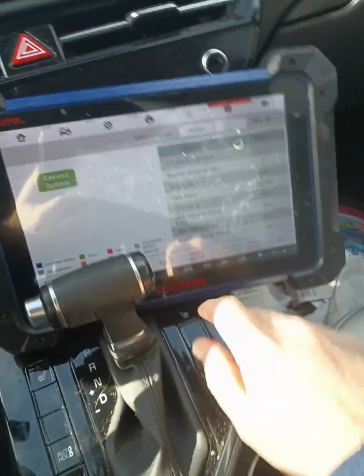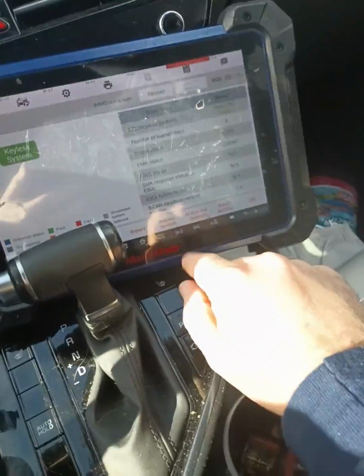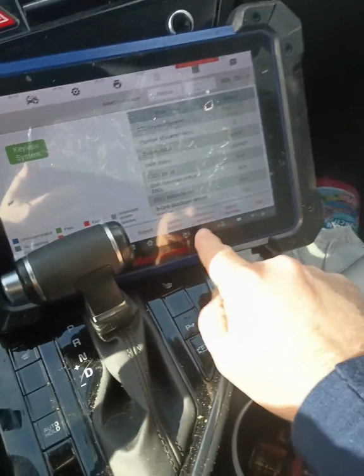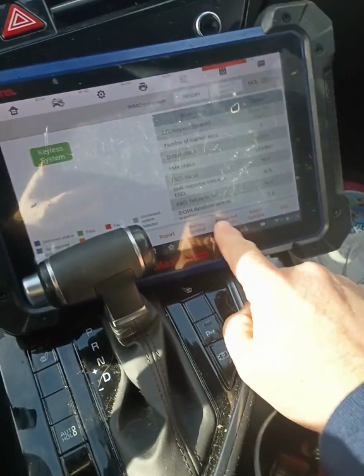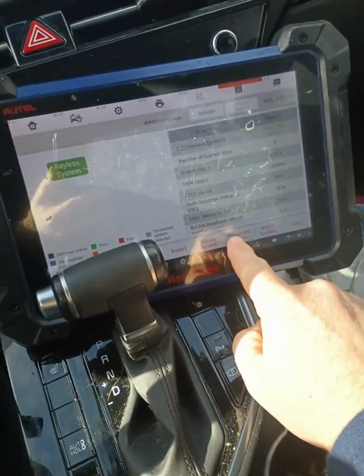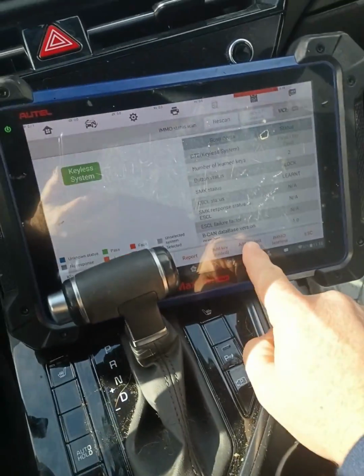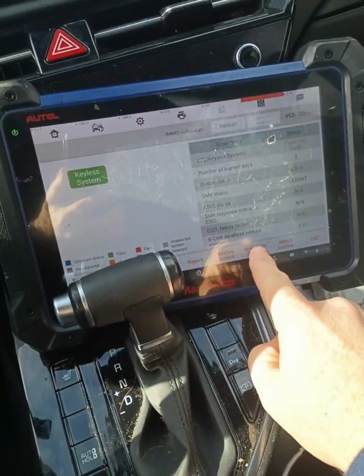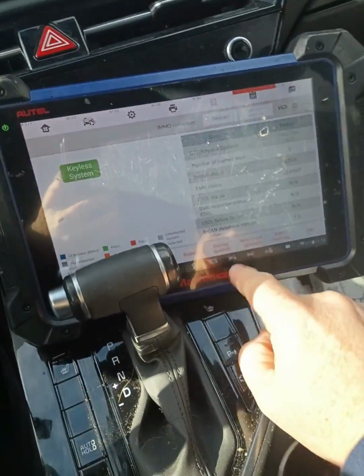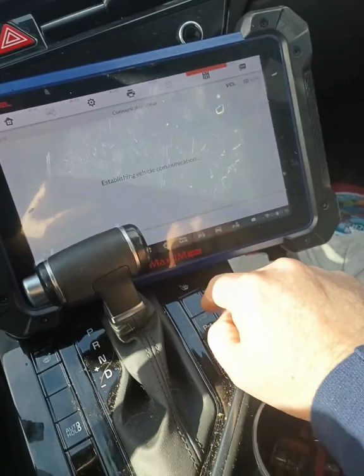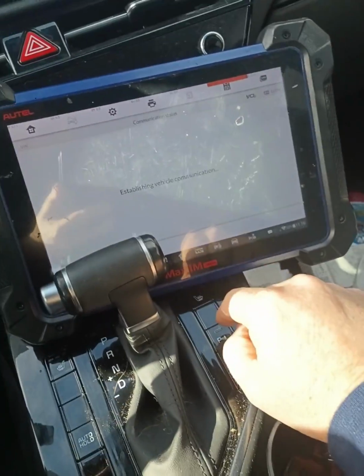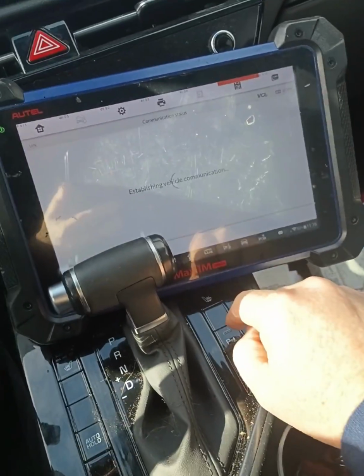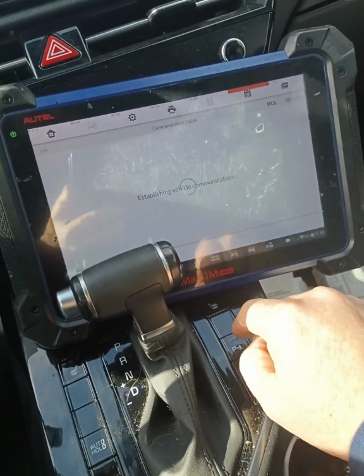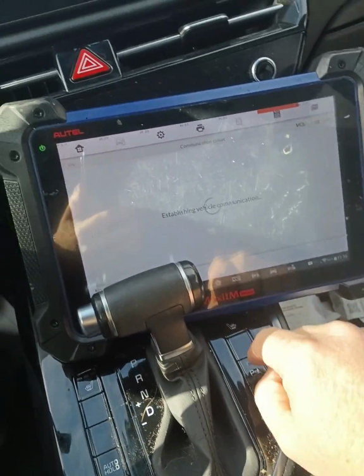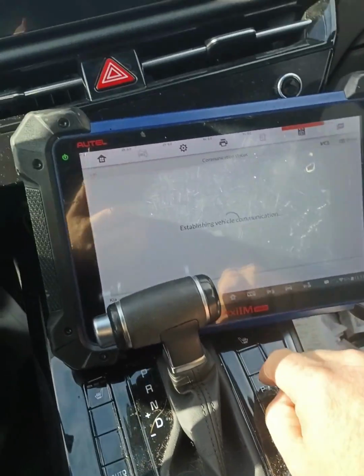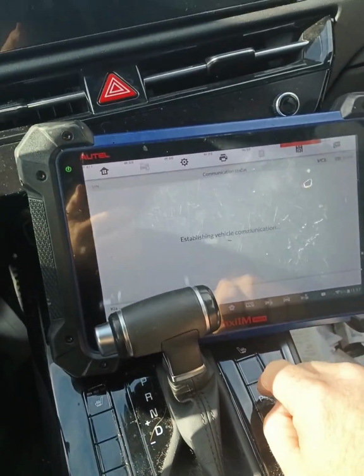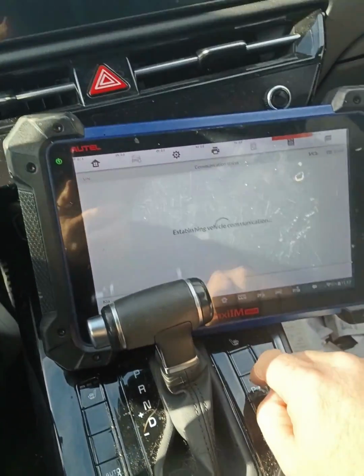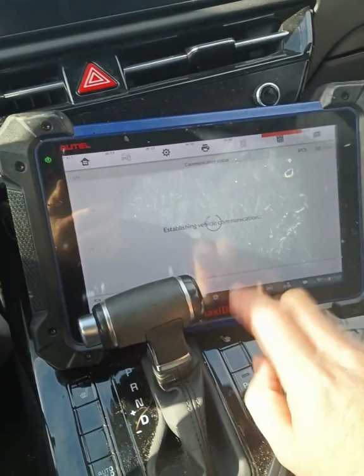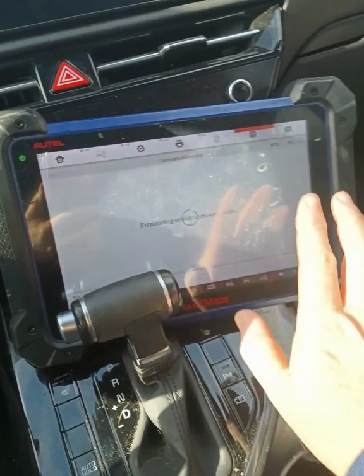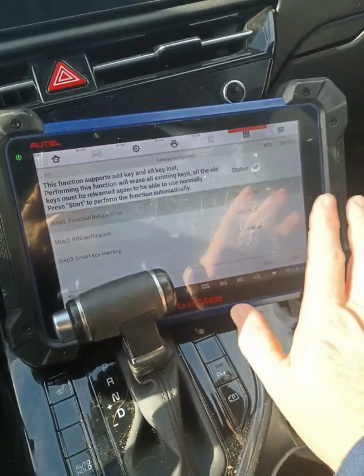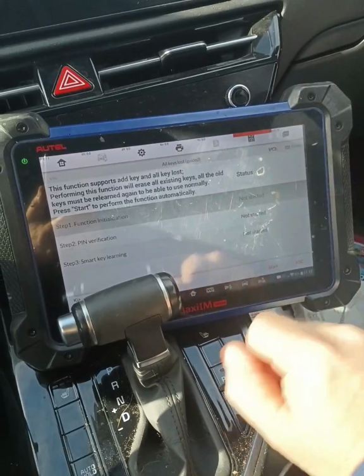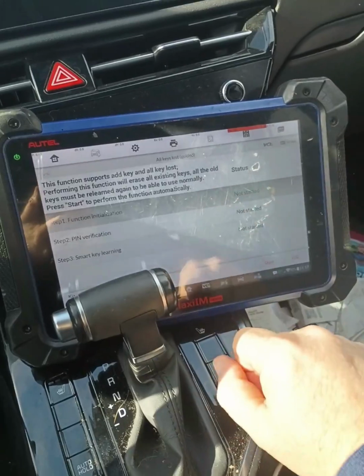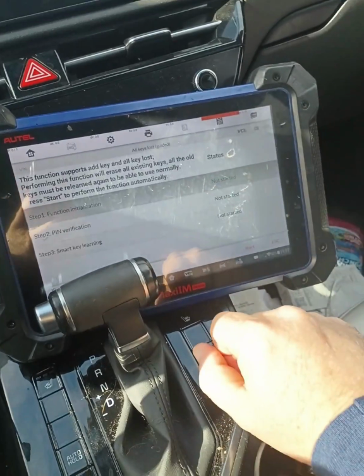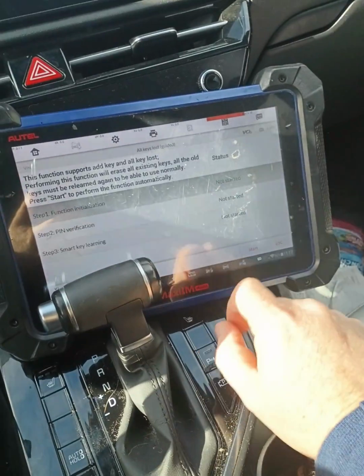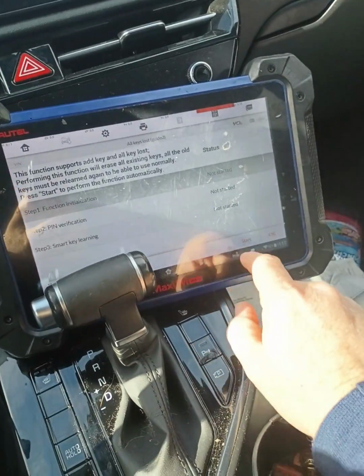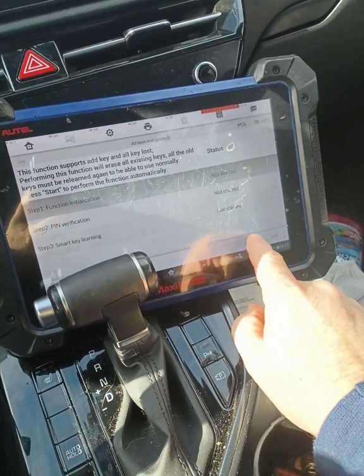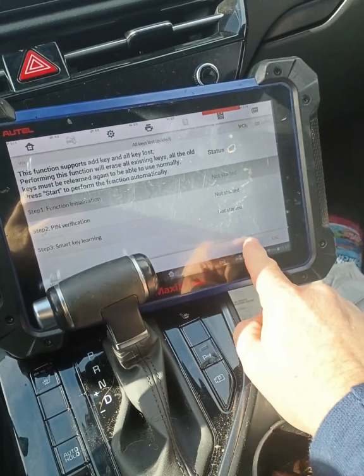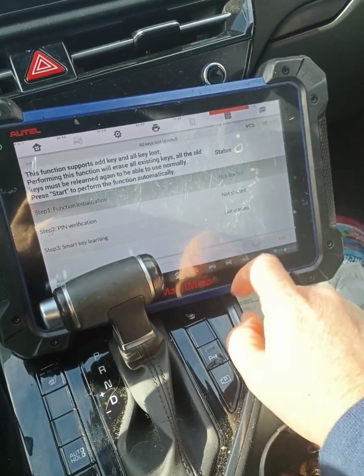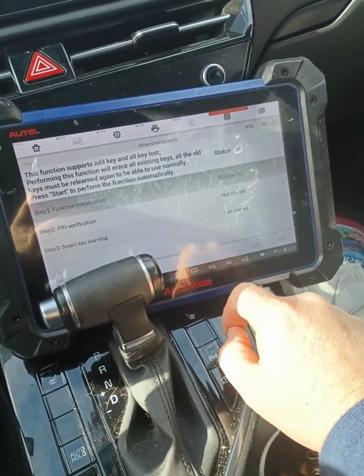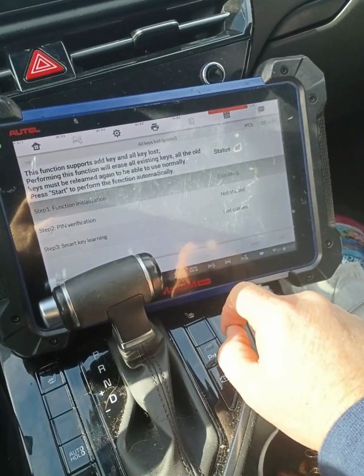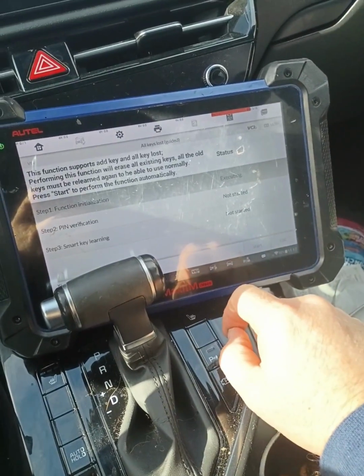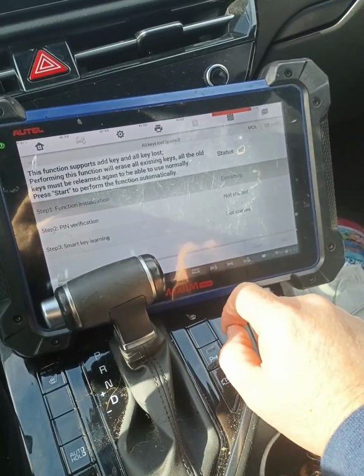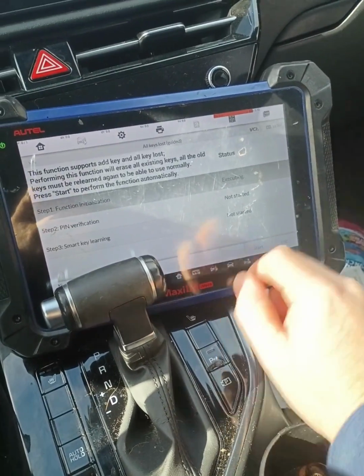Okay, so I'm going to go ahead and hit all keys lost. I have the pin code I got from Nastiff.